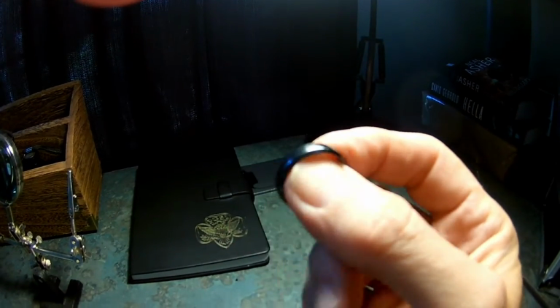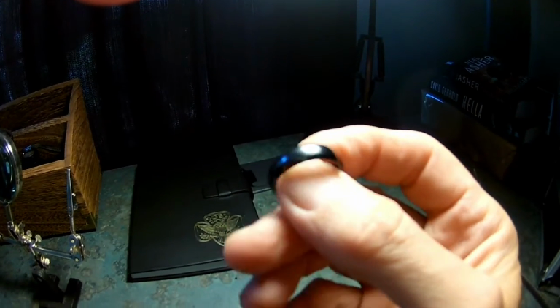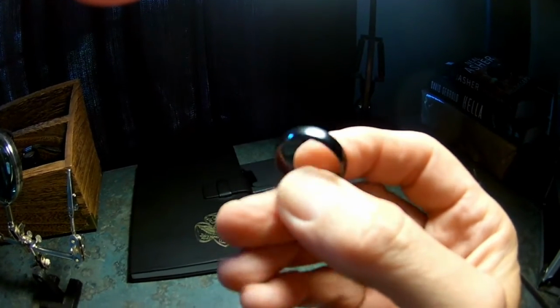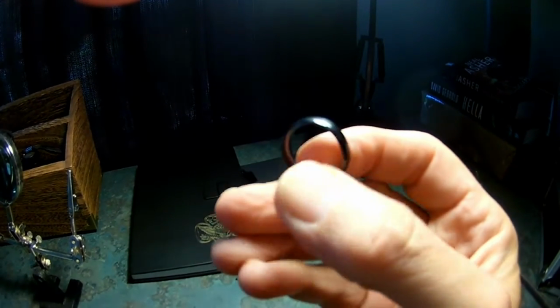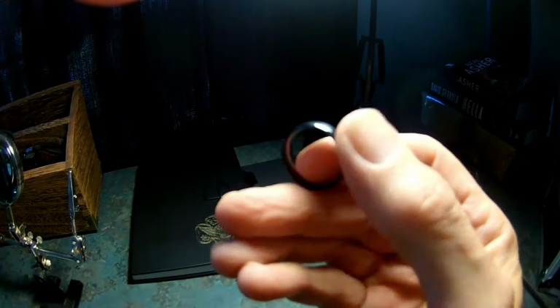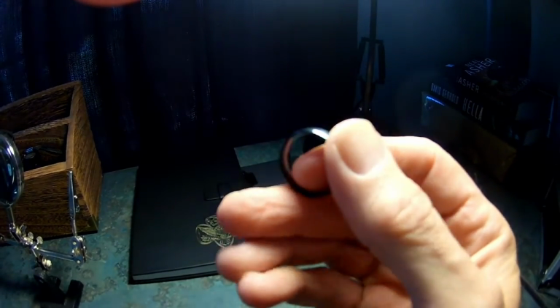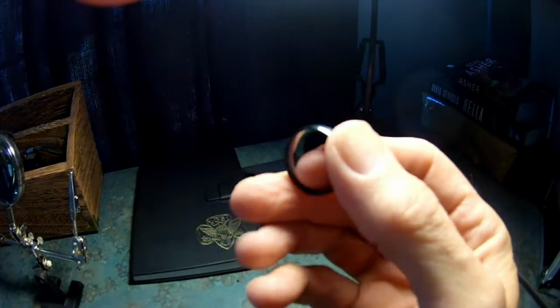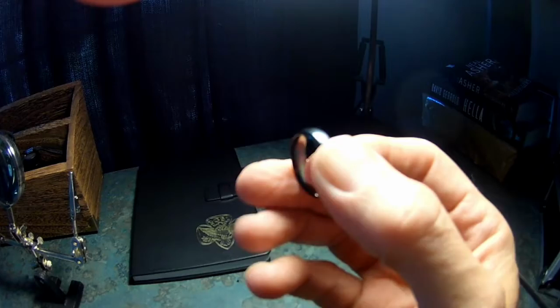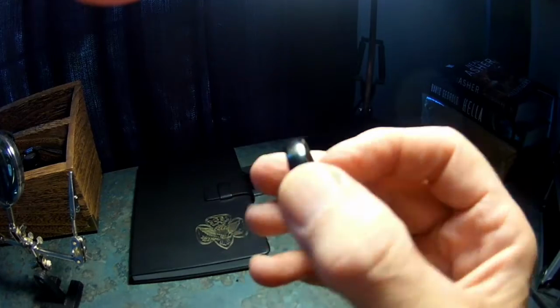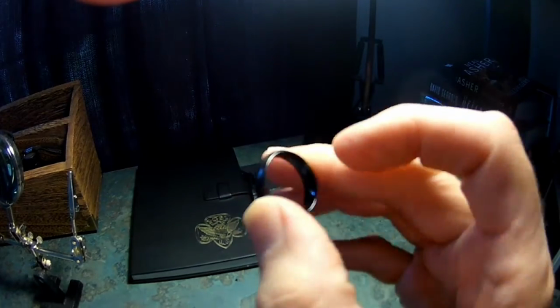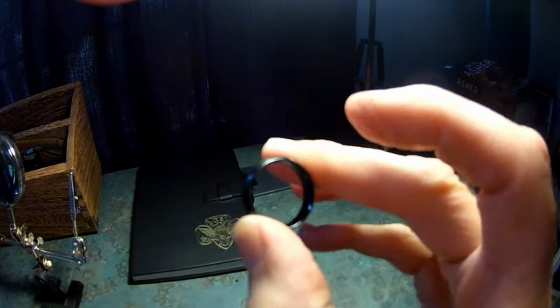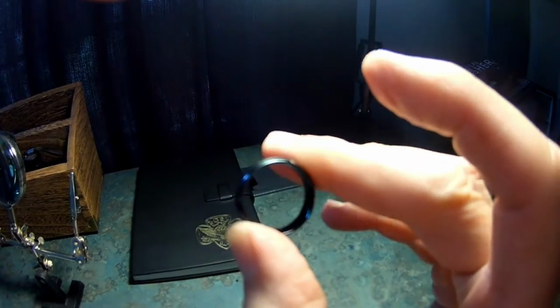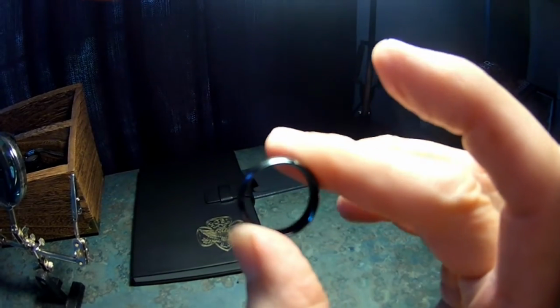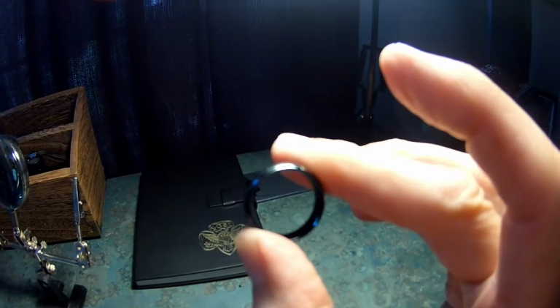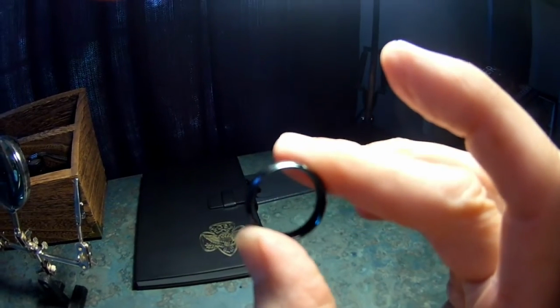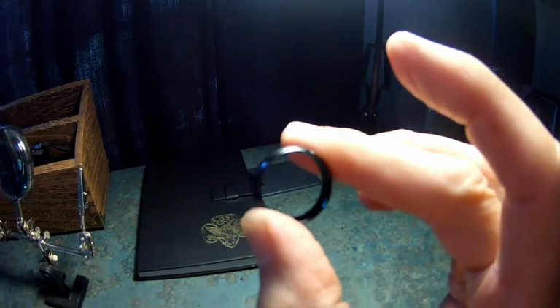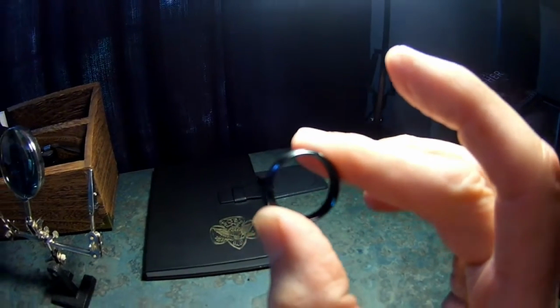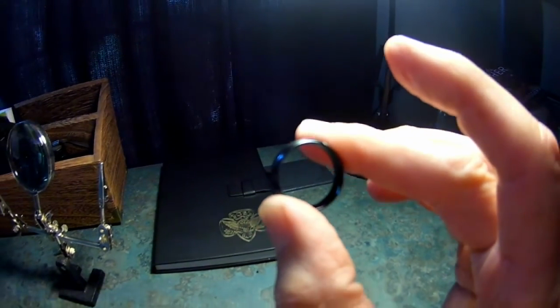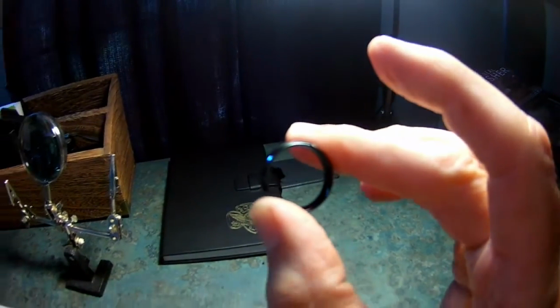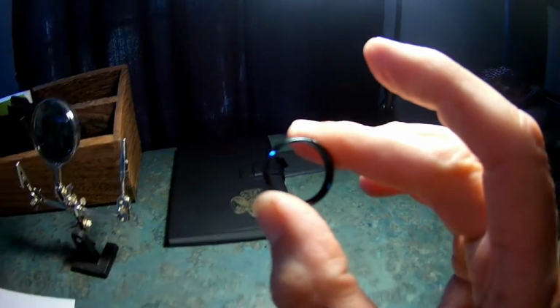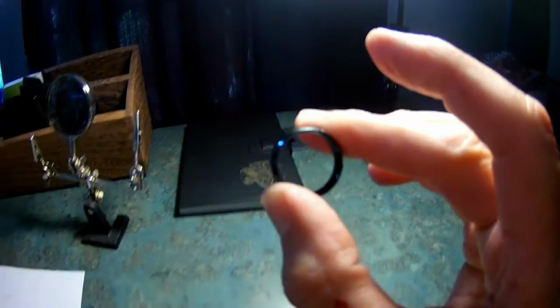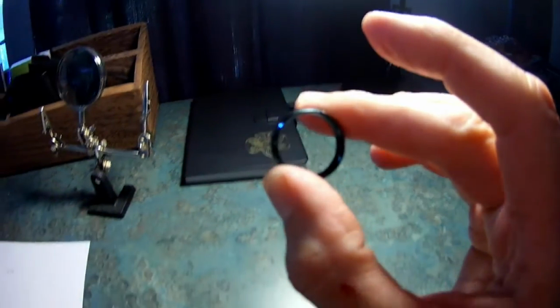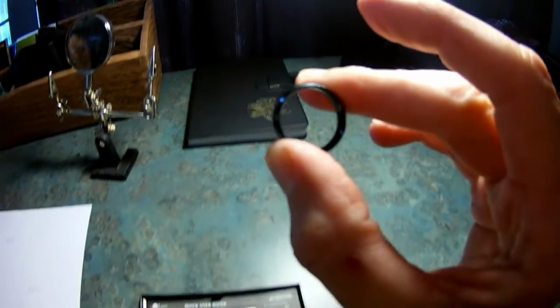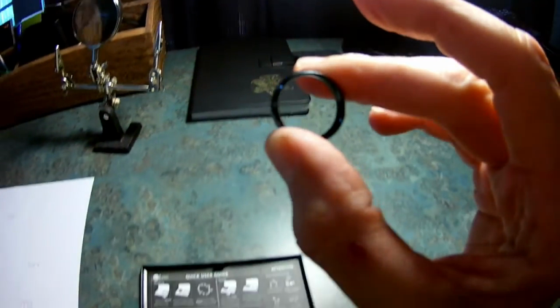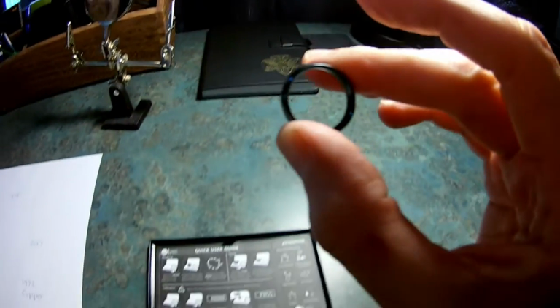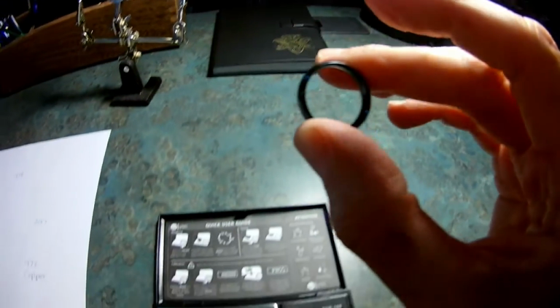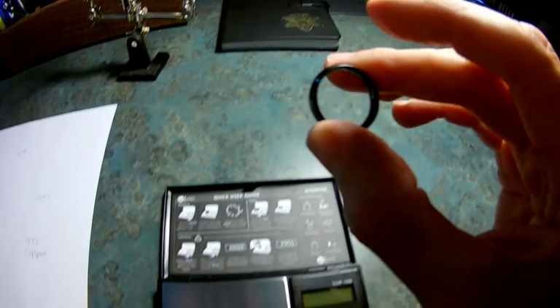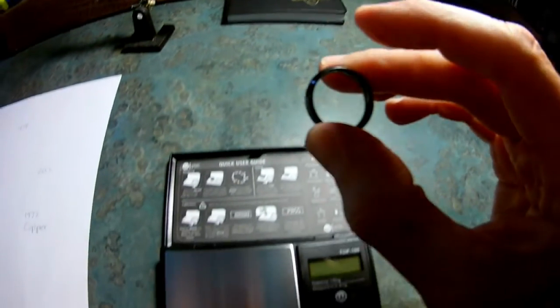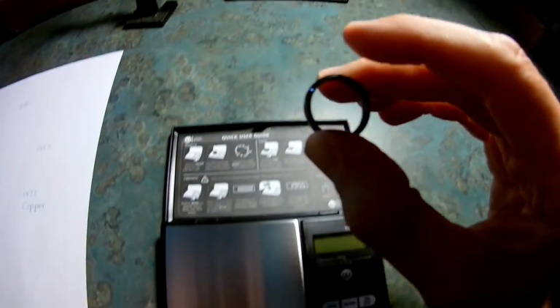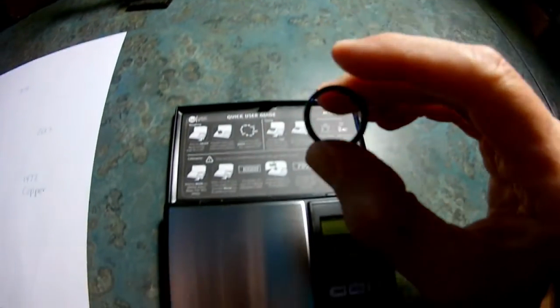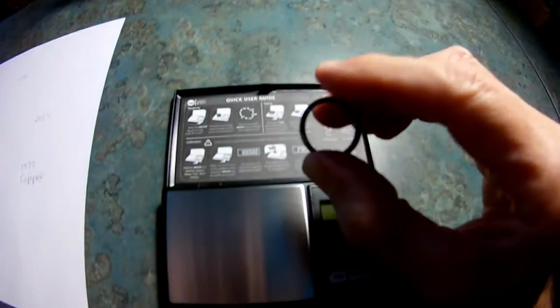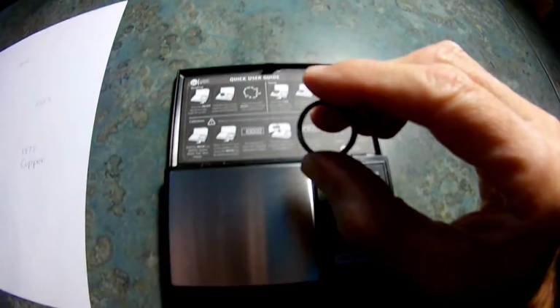This is a black unmarked ring. The first step is to measure its weight.